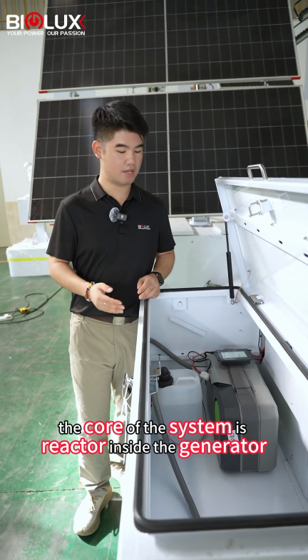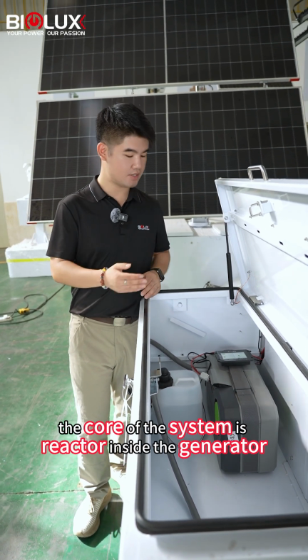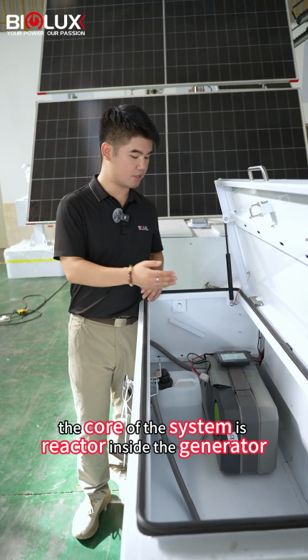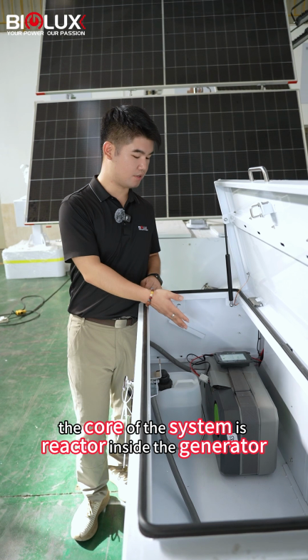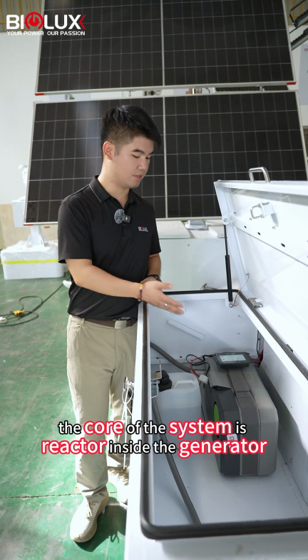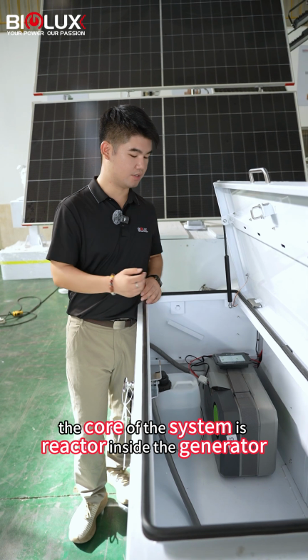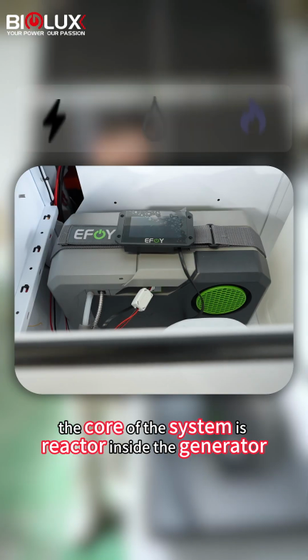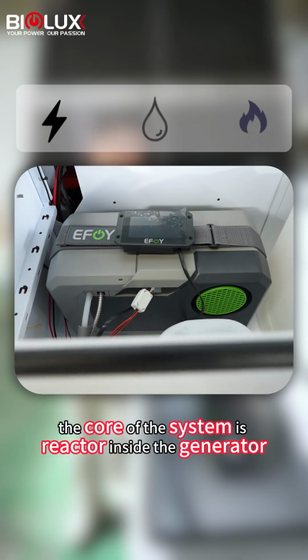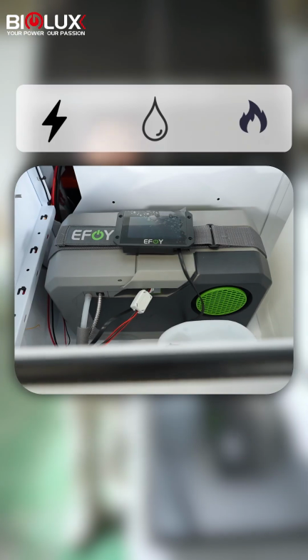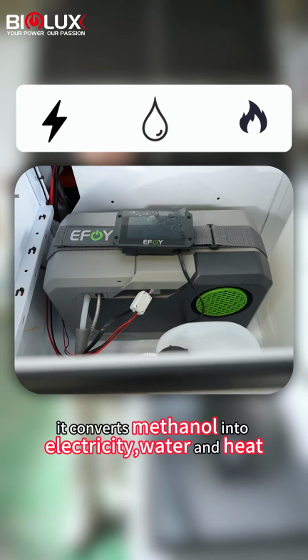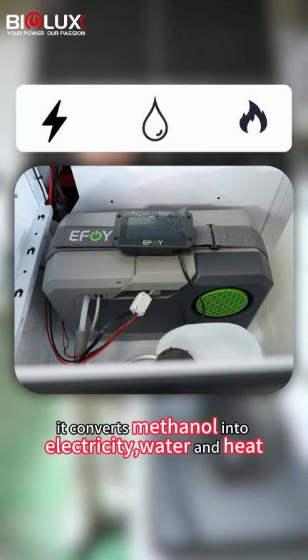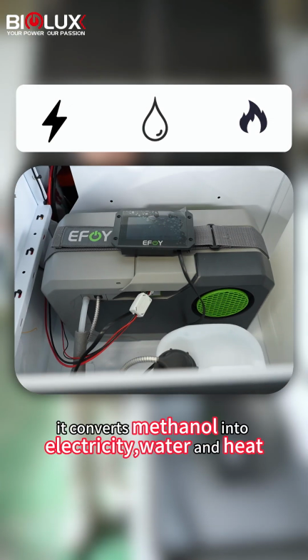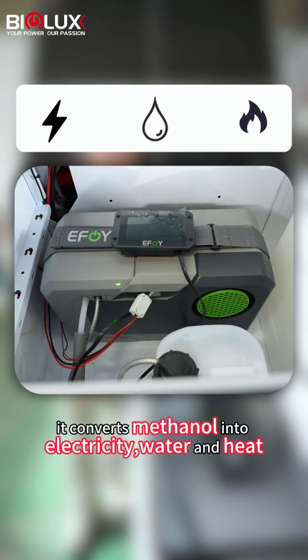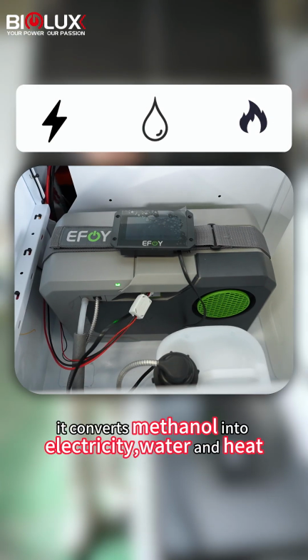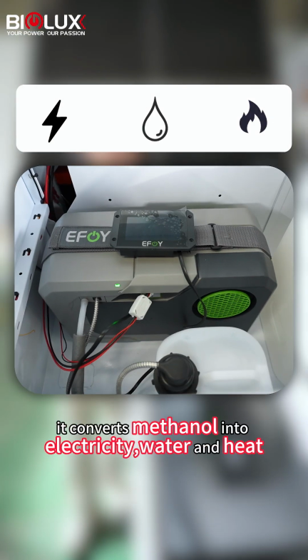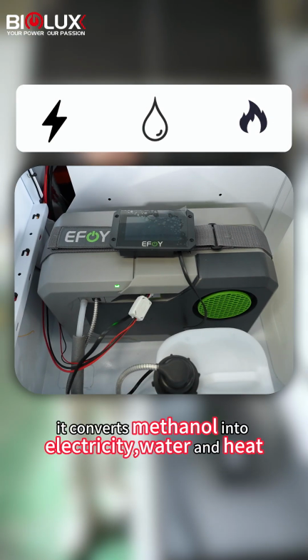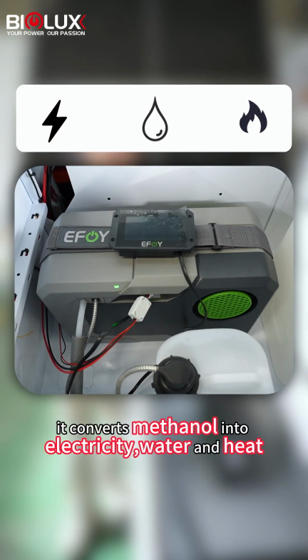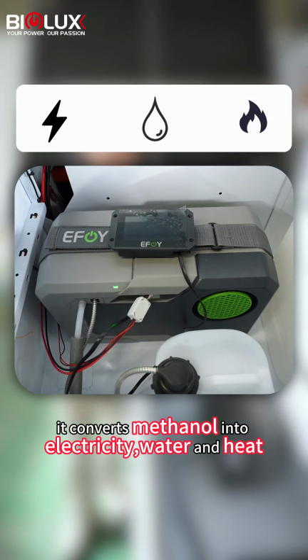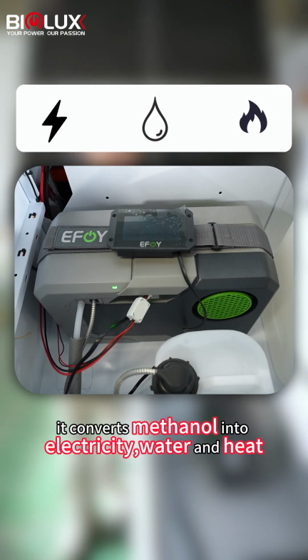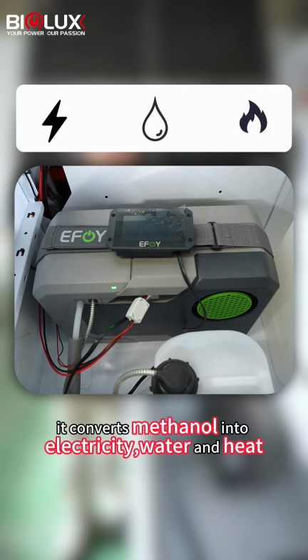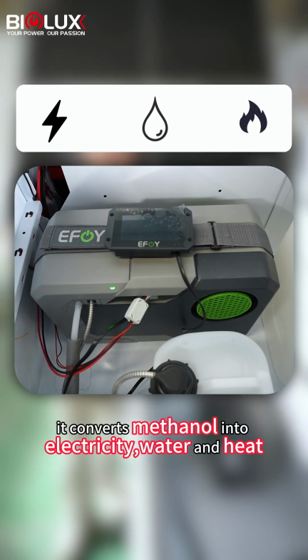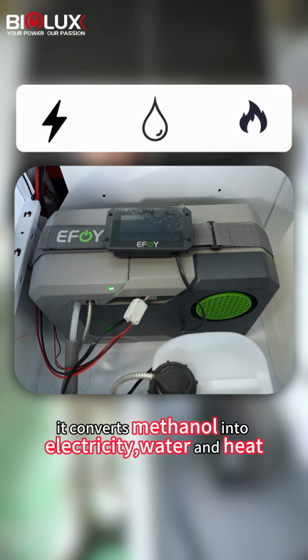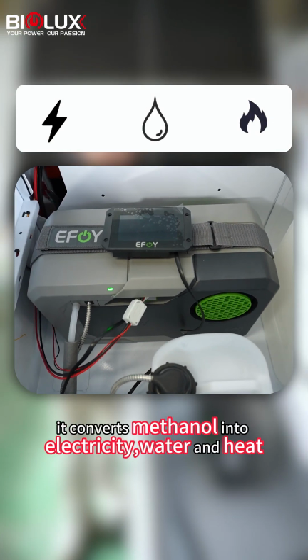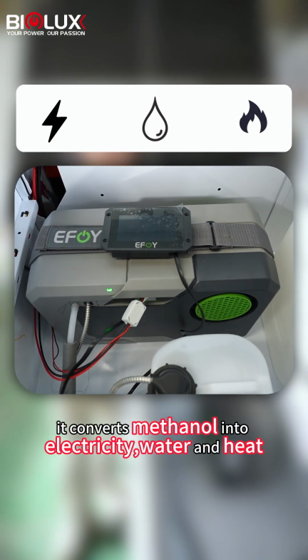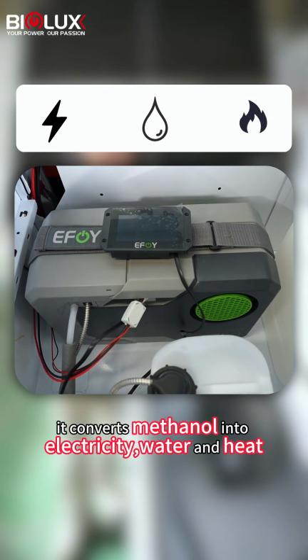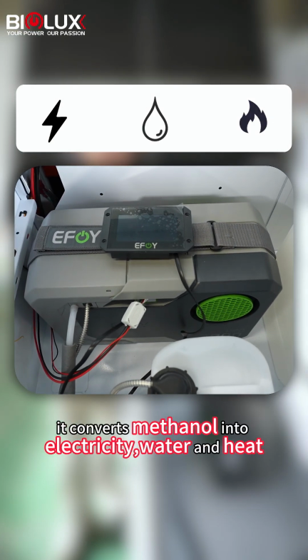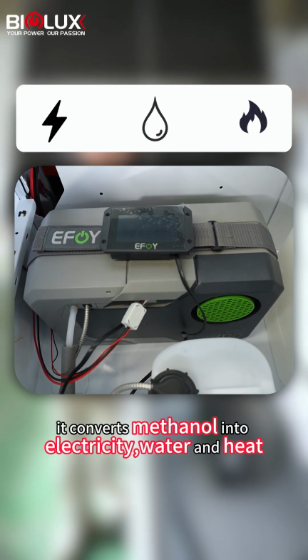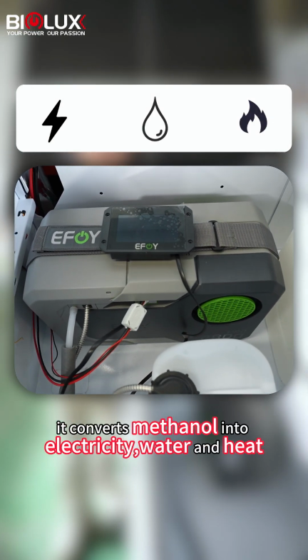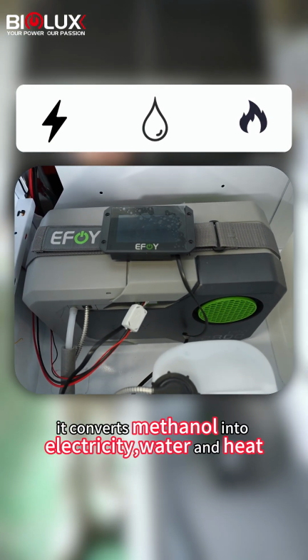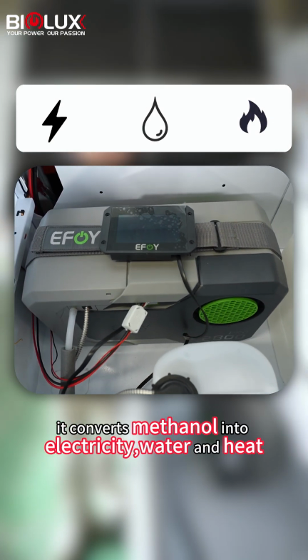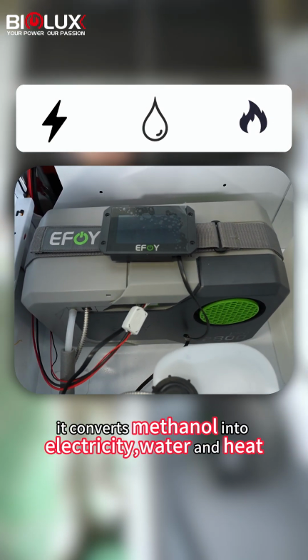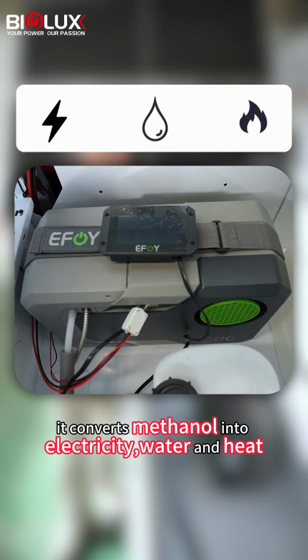The core of the system is the reactor inside the generator. It converts mesonite into electricity, water, and heat.